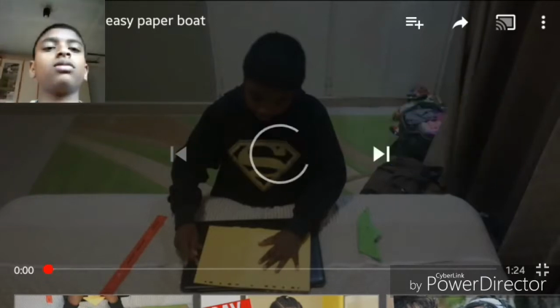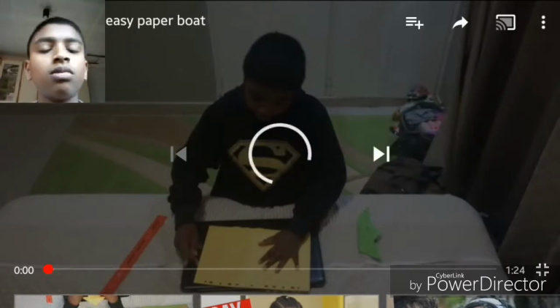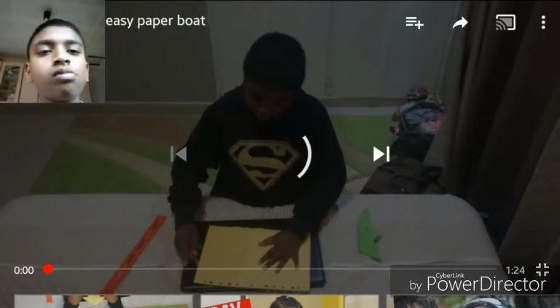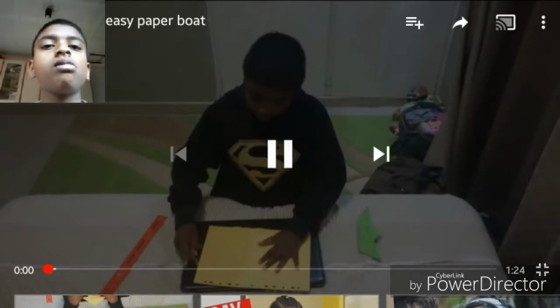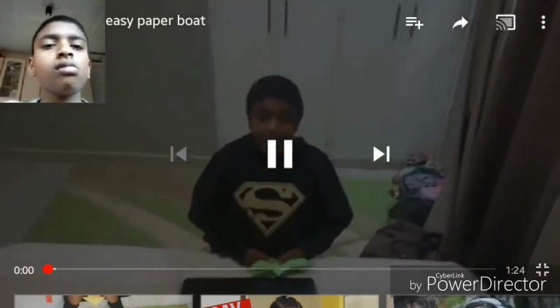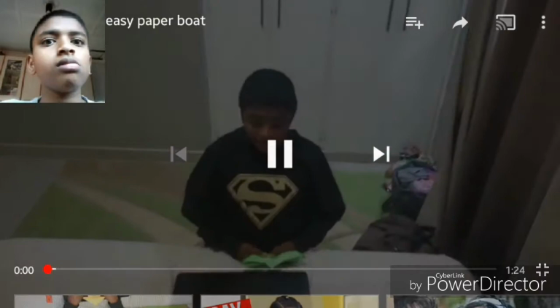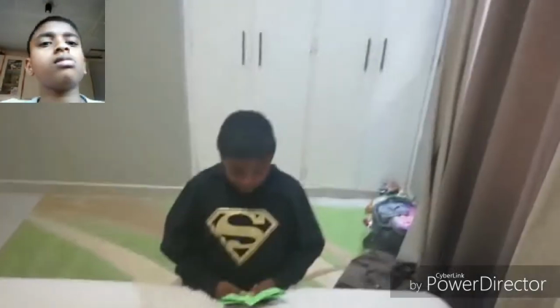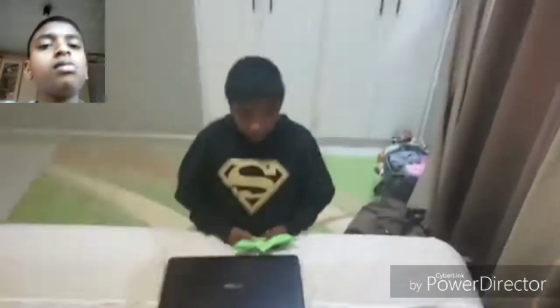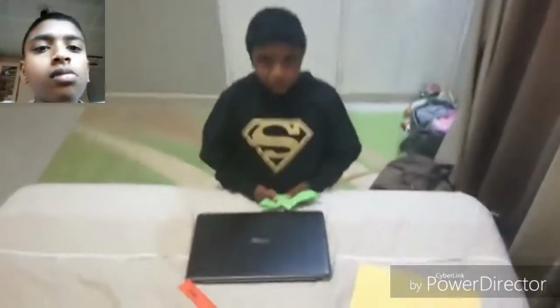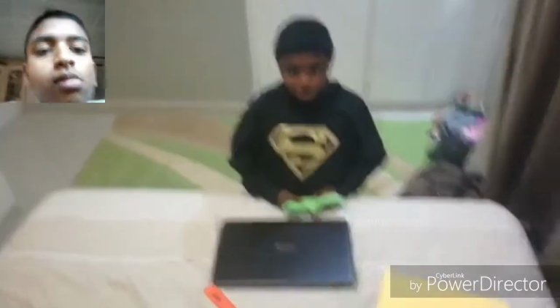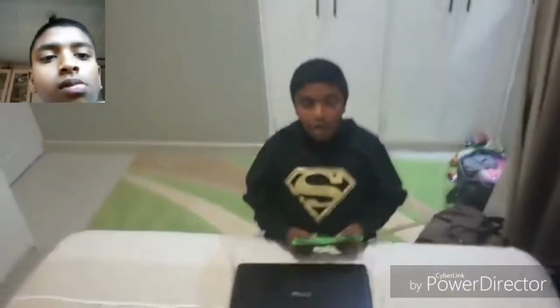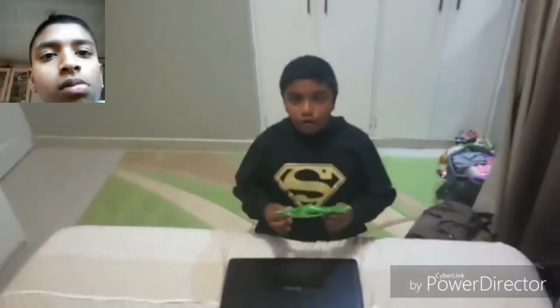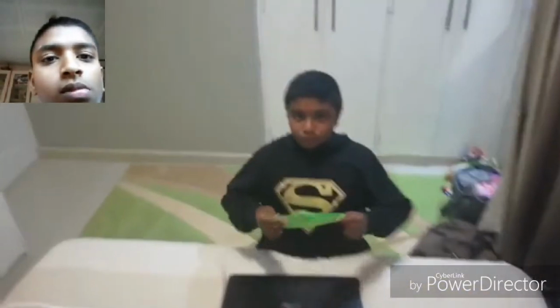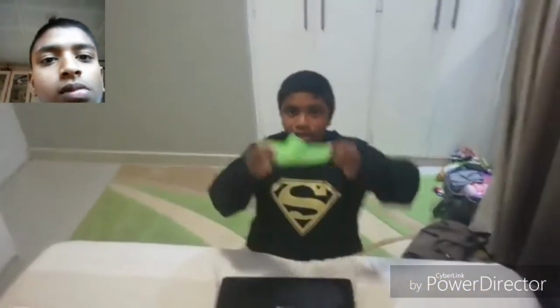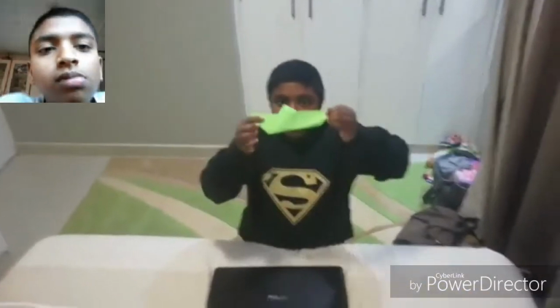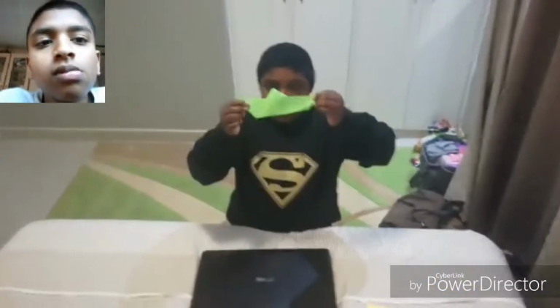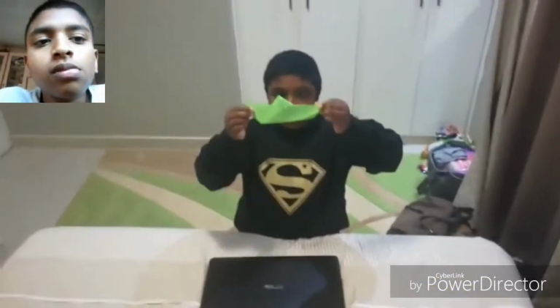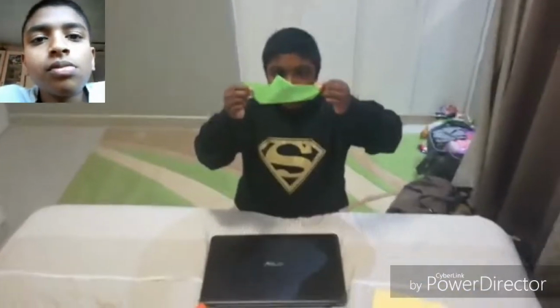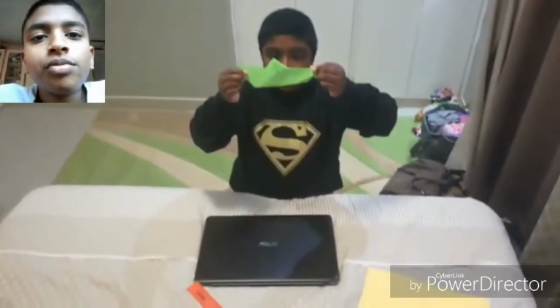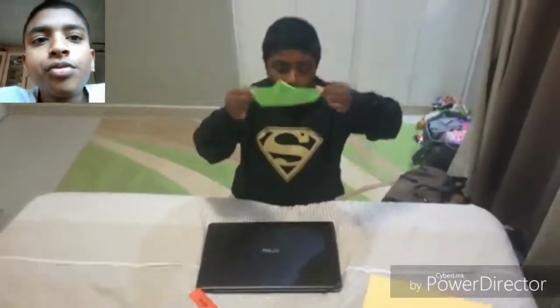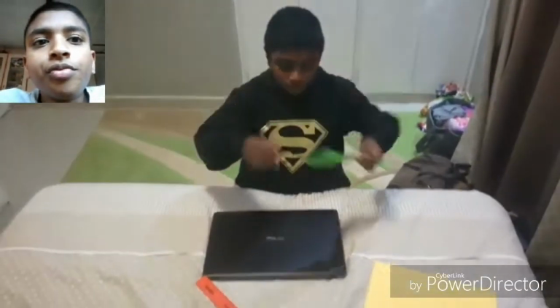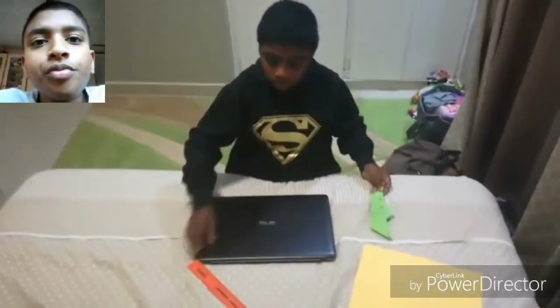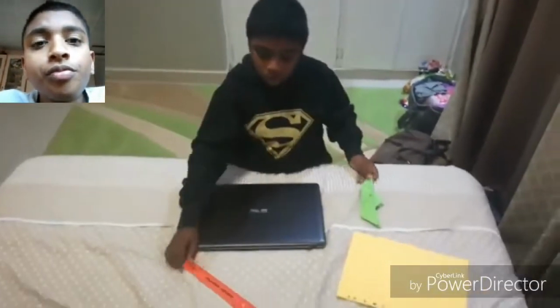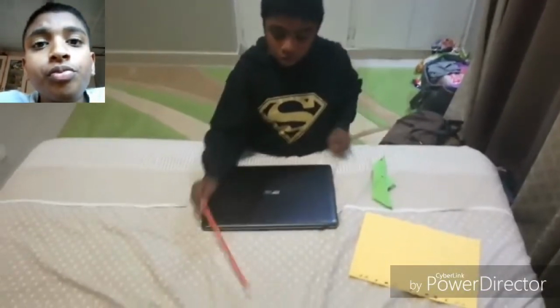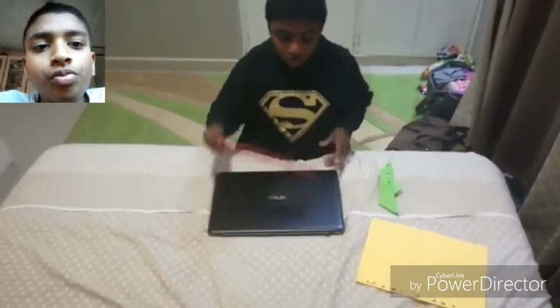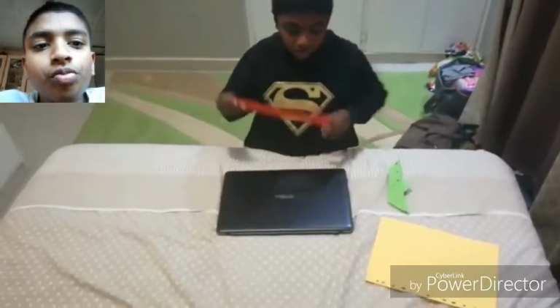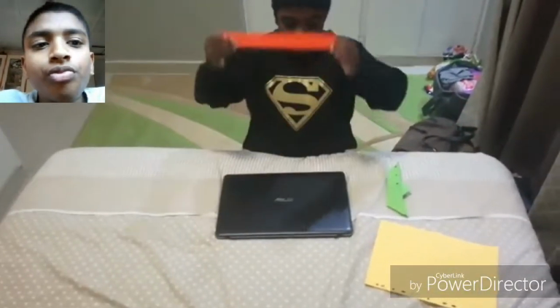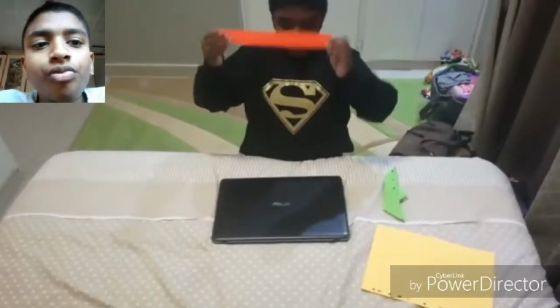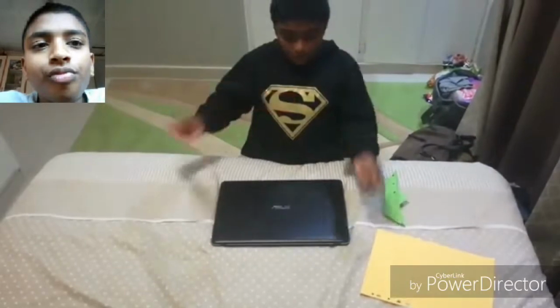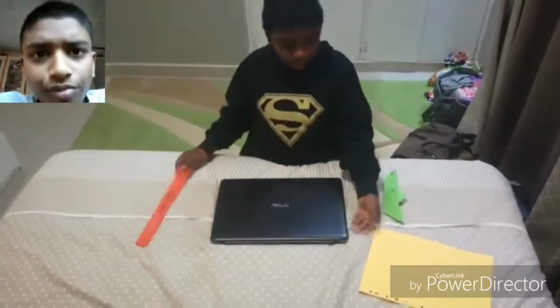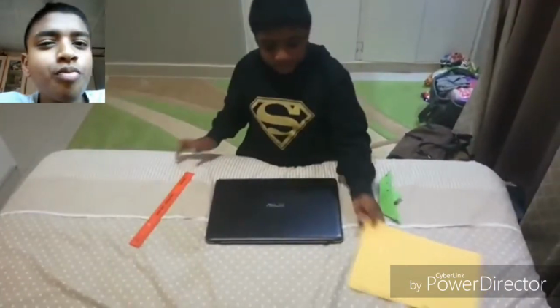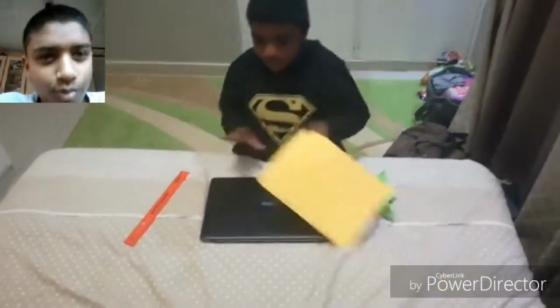Hey guys, today I'll show you how to make a robot. You will need a ruler and paper.